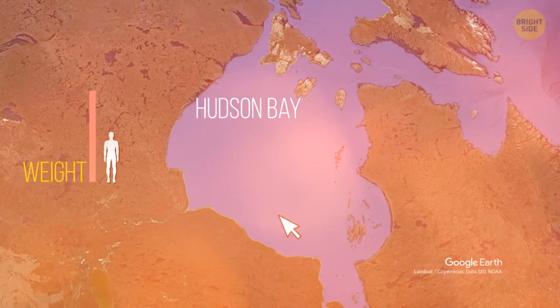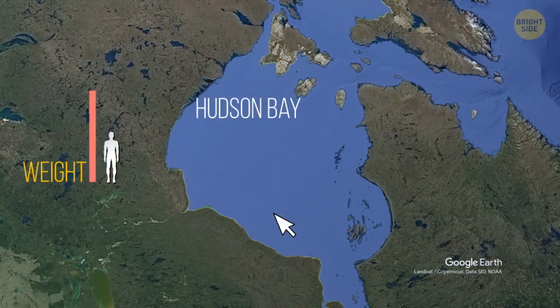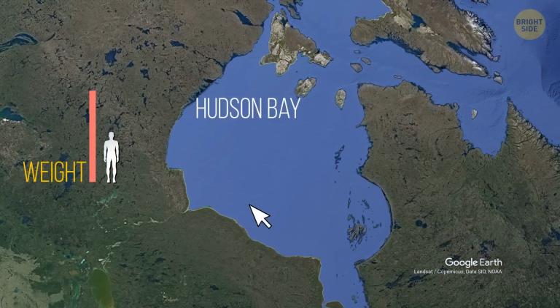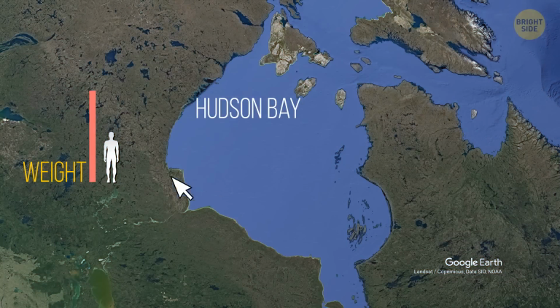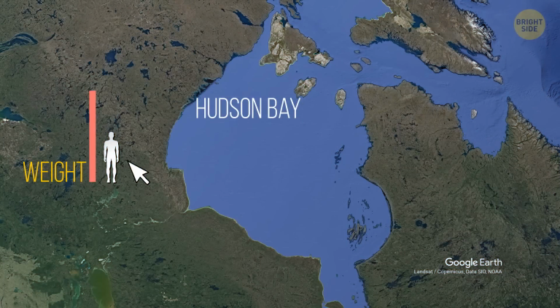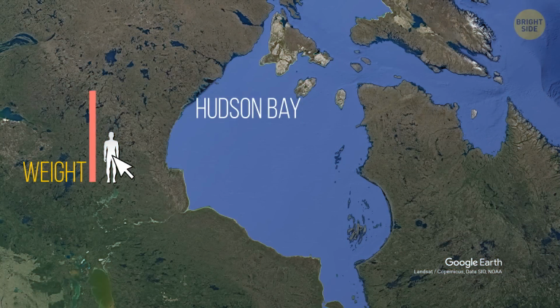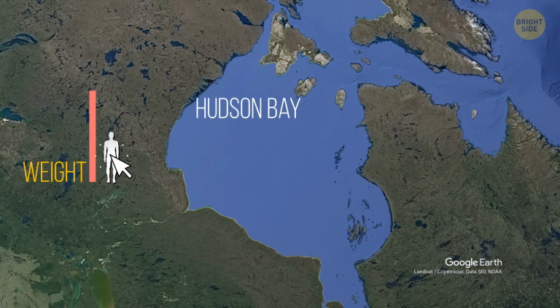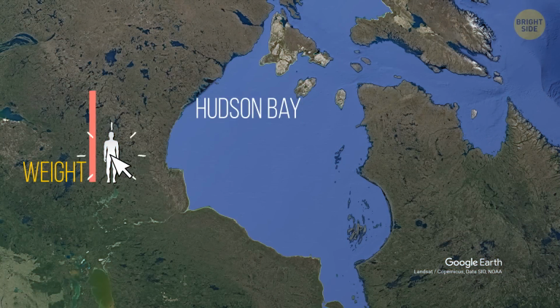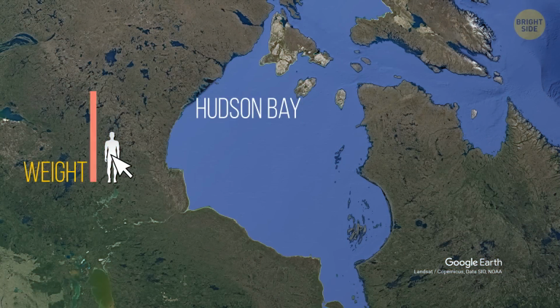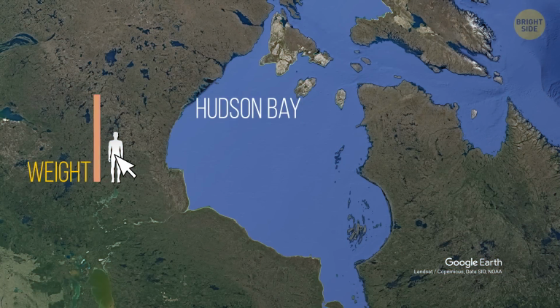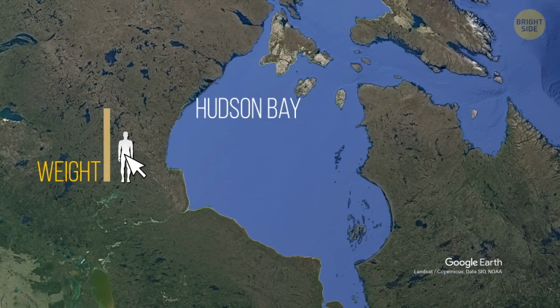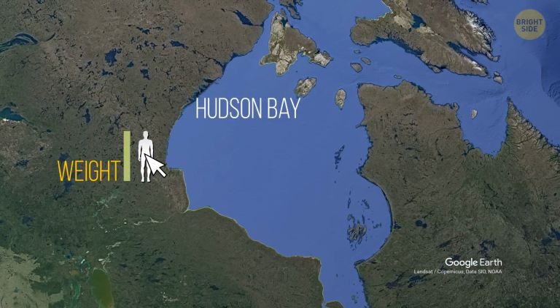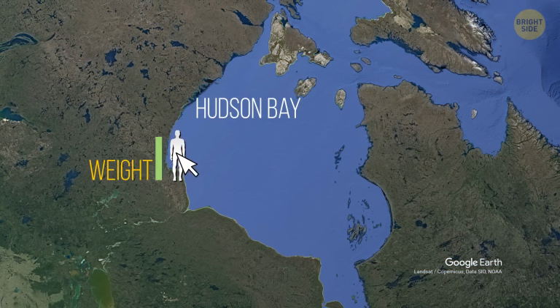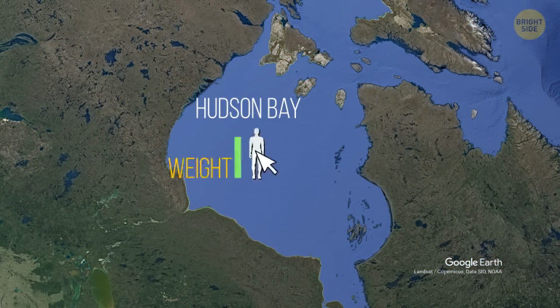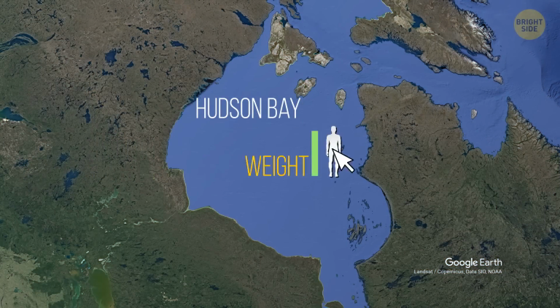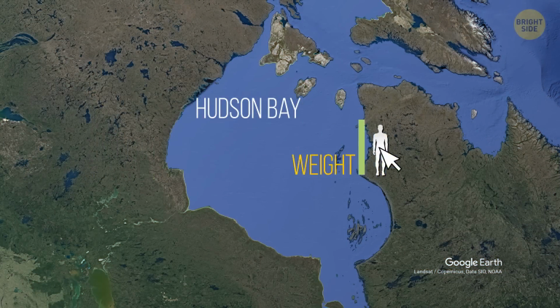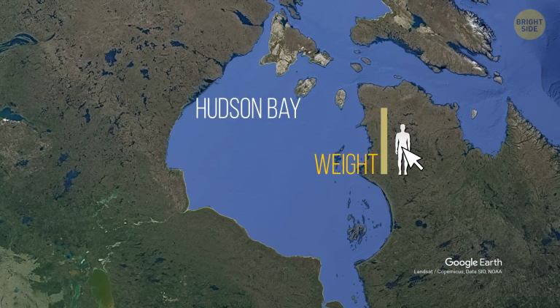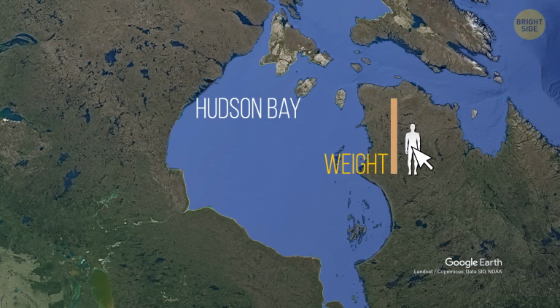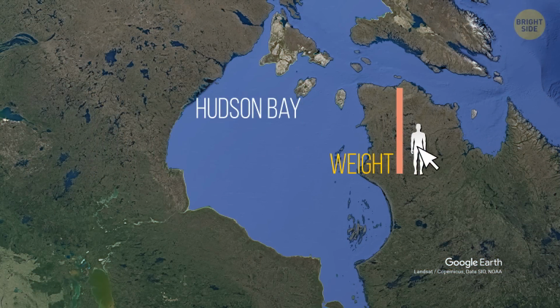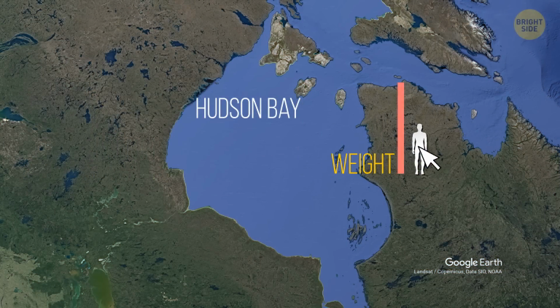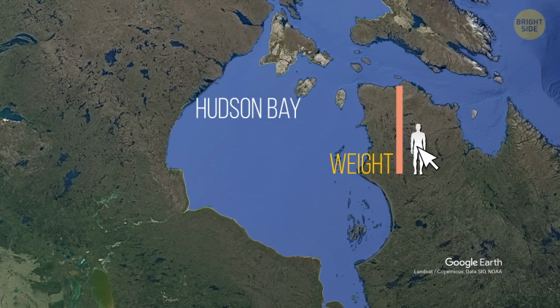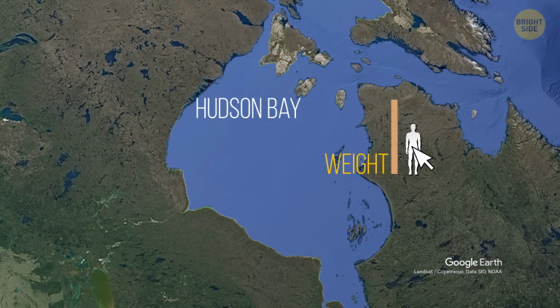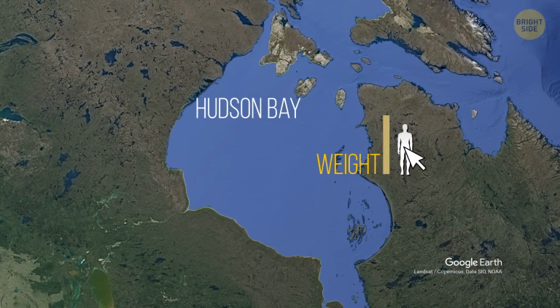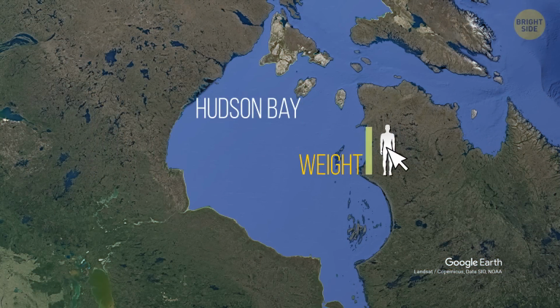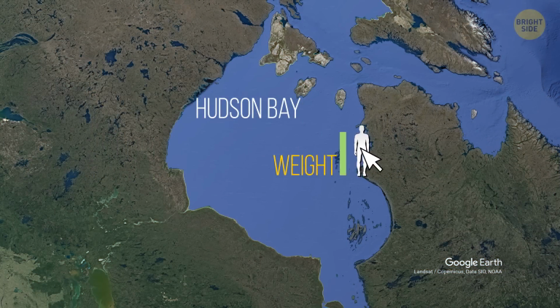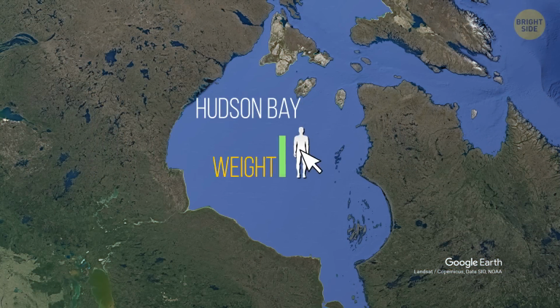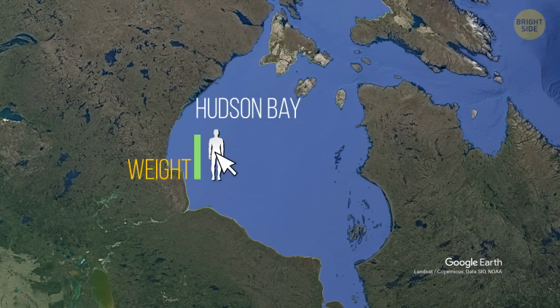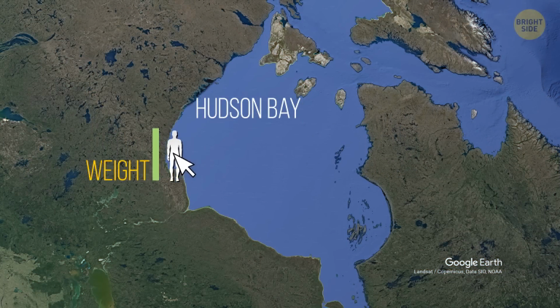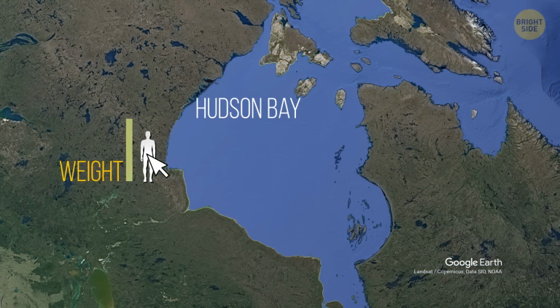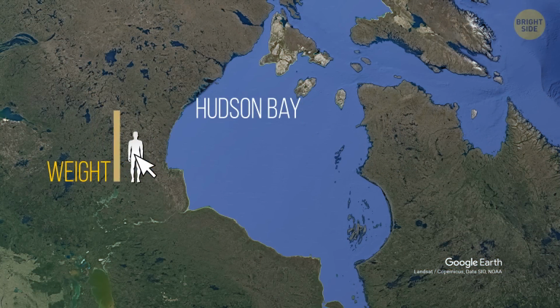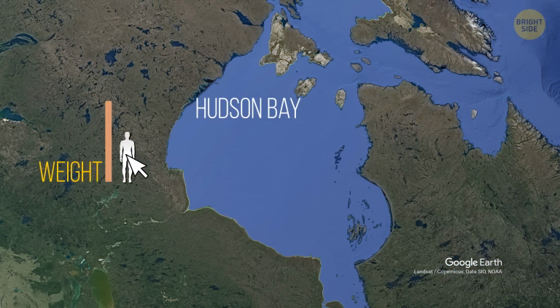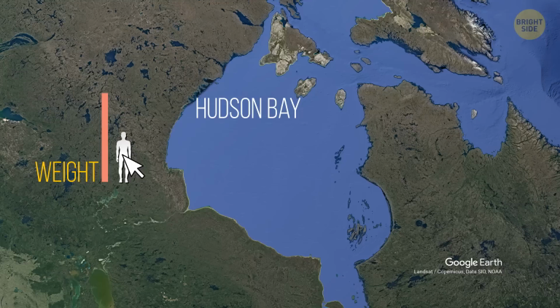The Hudson Bay of Canada is a gravitational anomaly. This area has lower gravity than any other place on Earth.